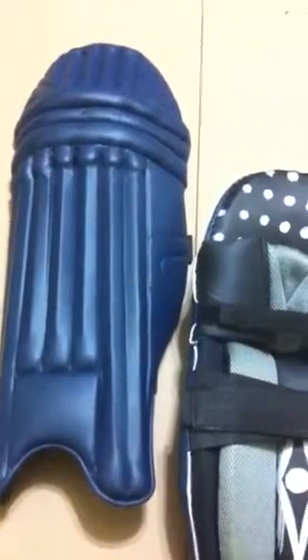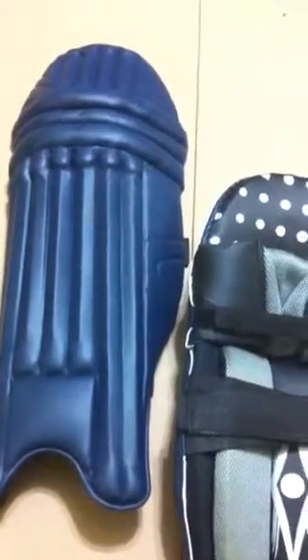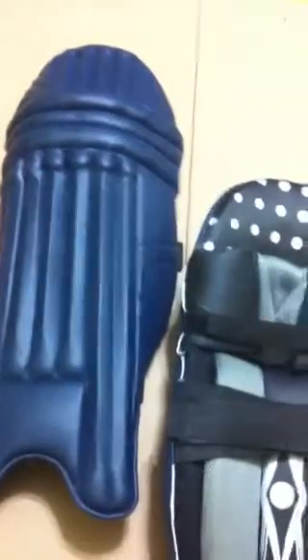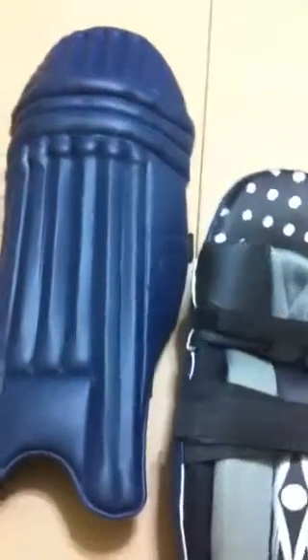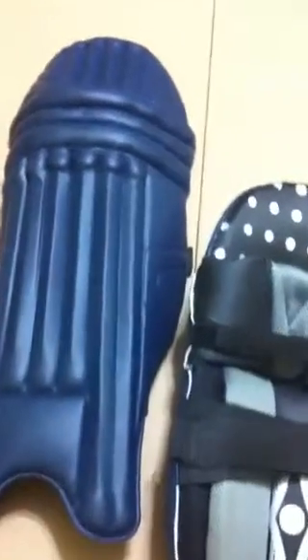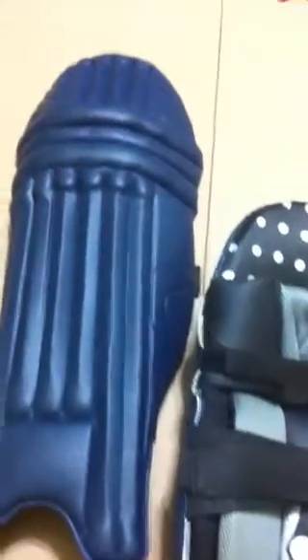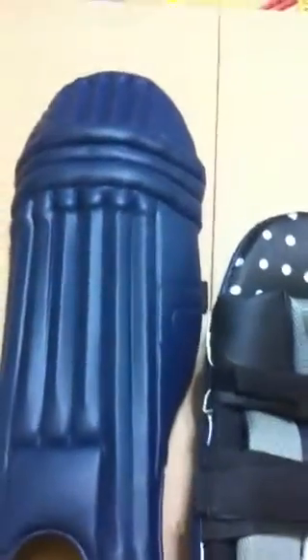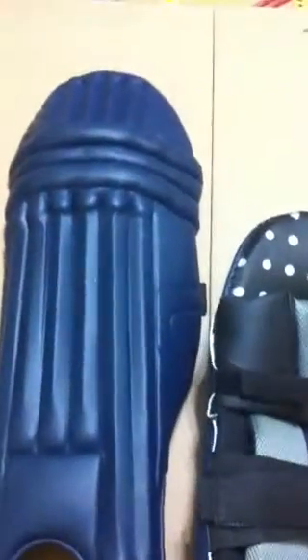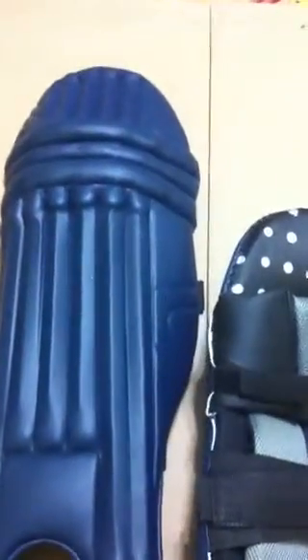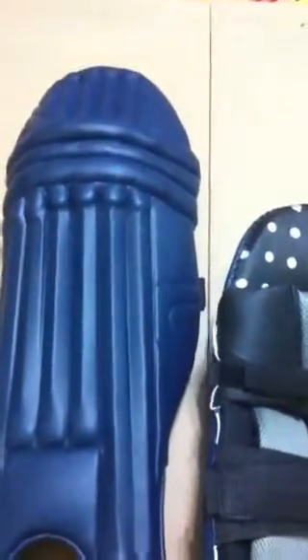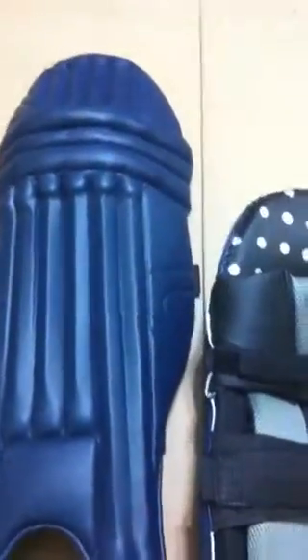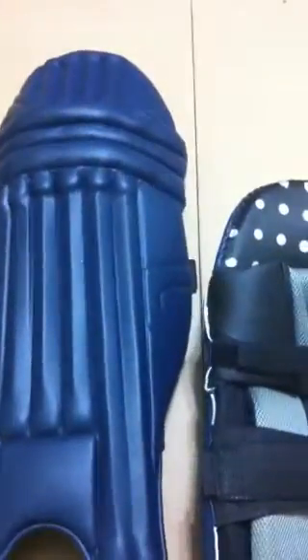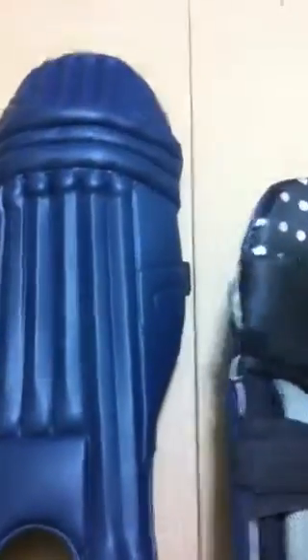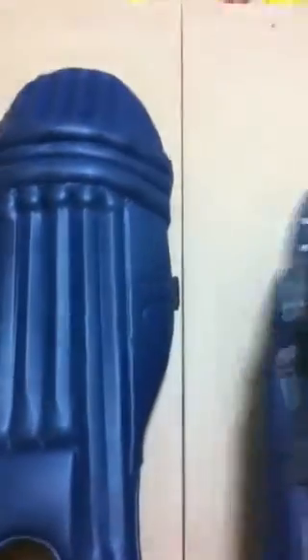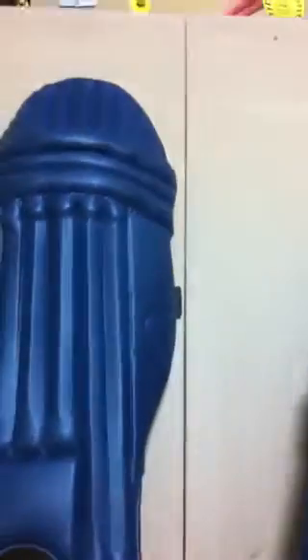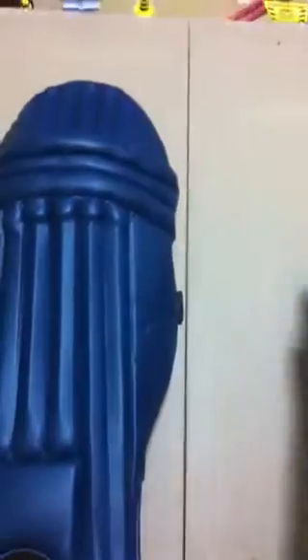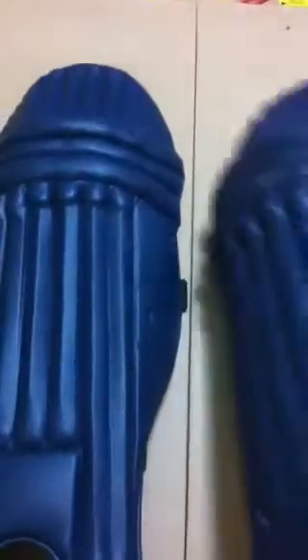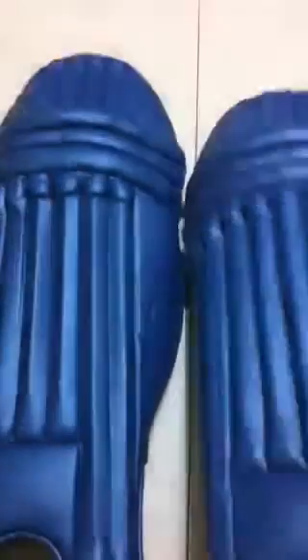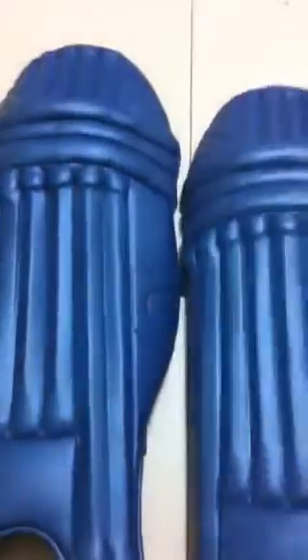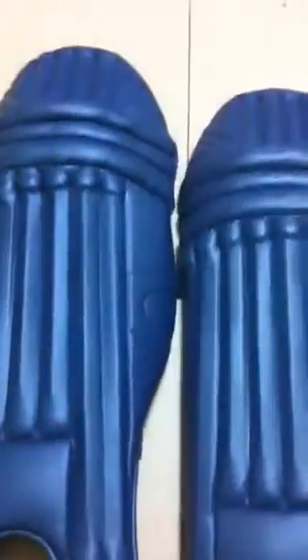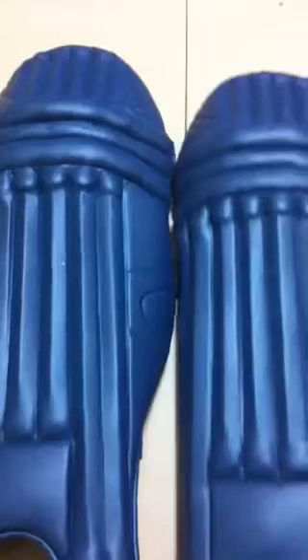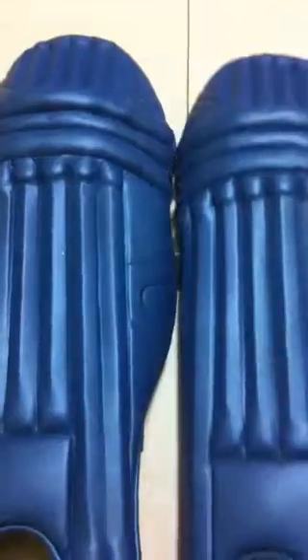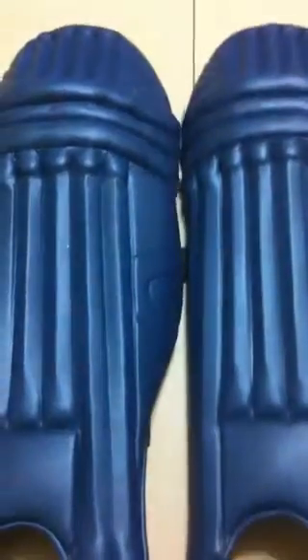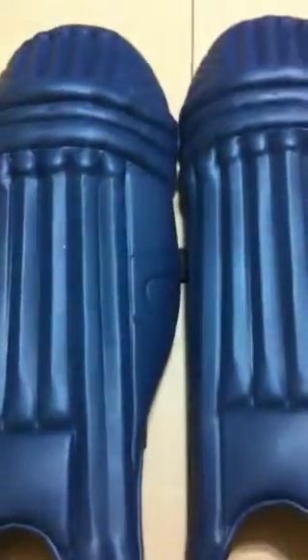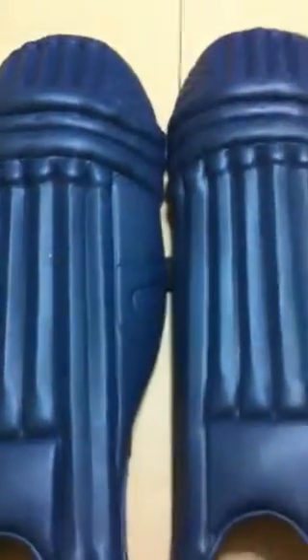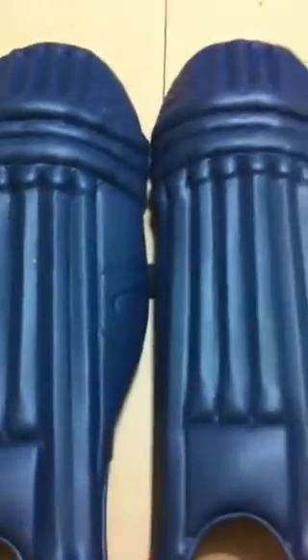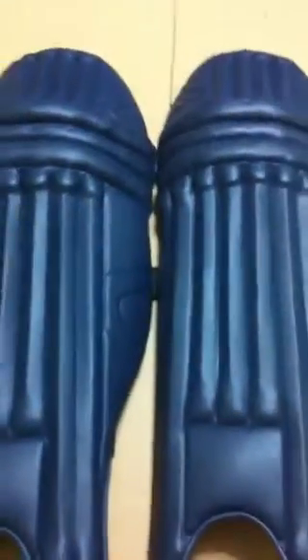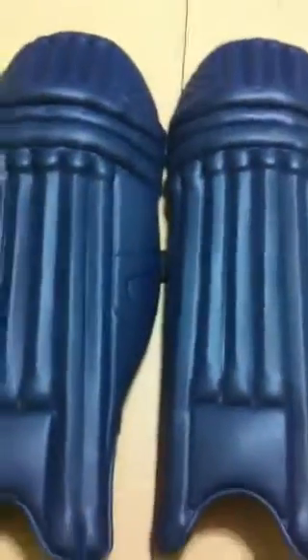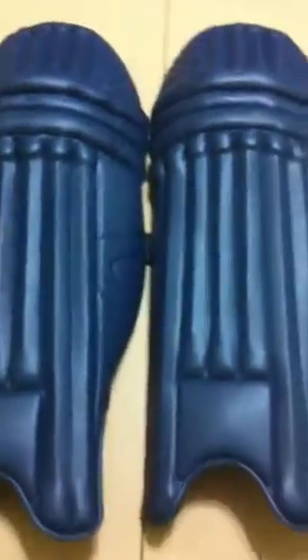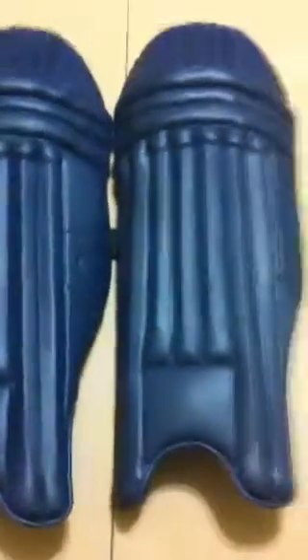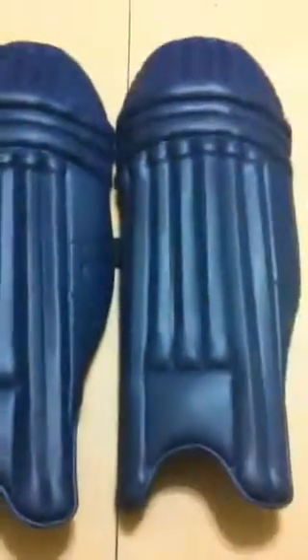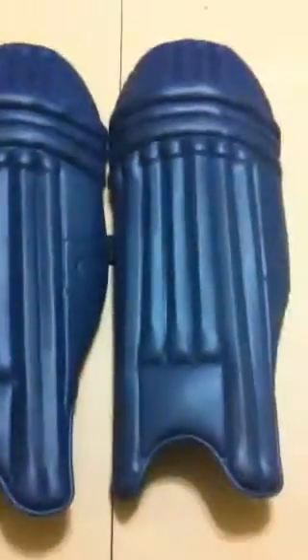So these are again custom made by our supplier, and they are top quality pads.